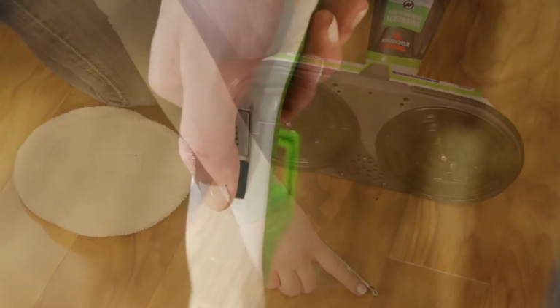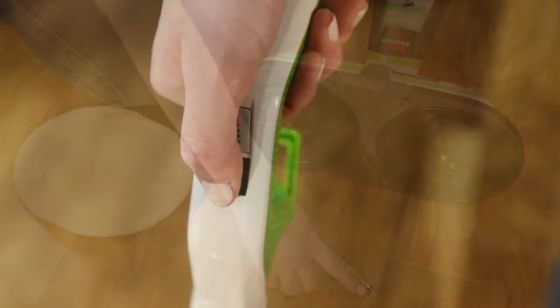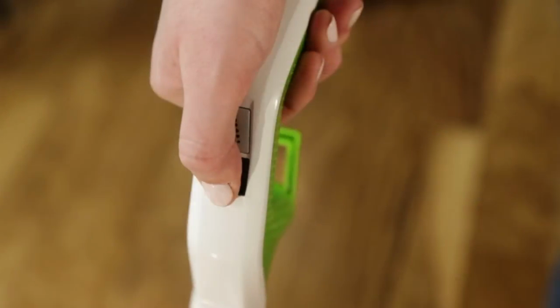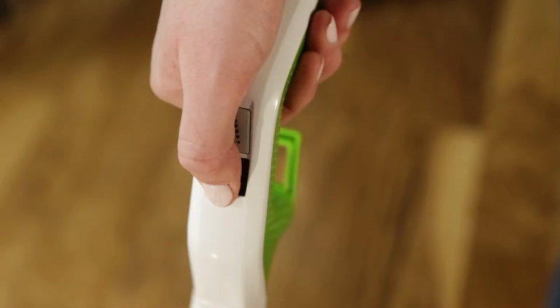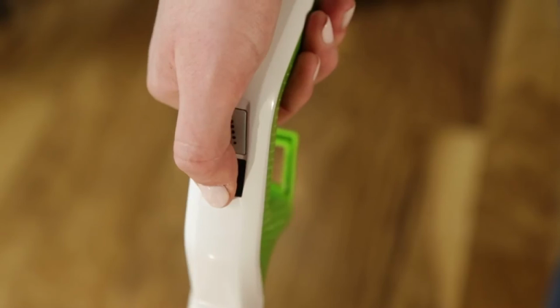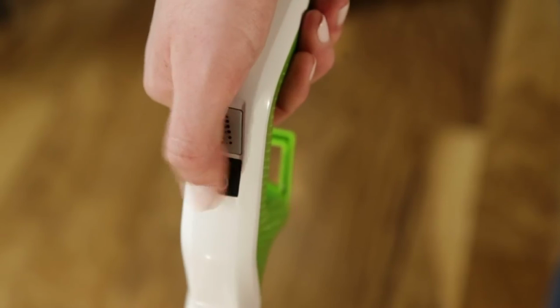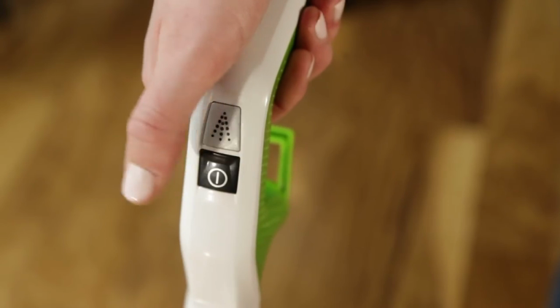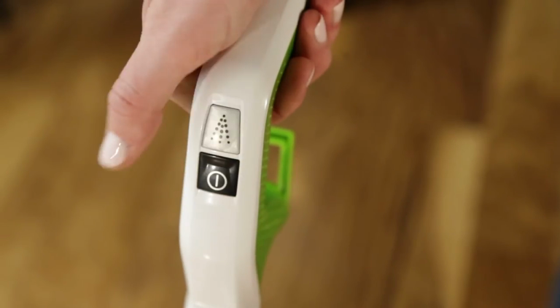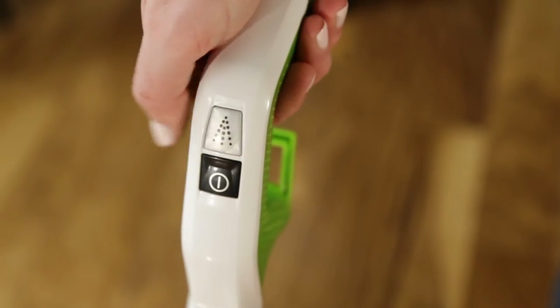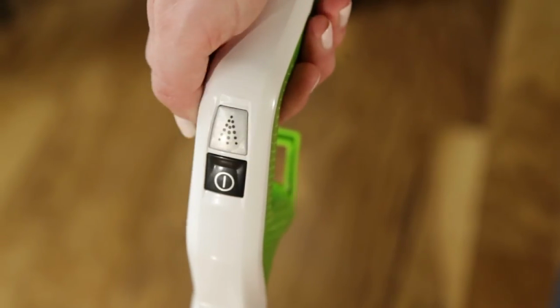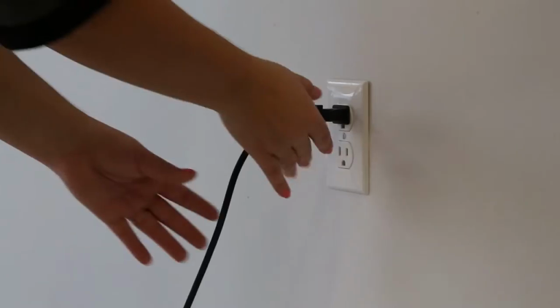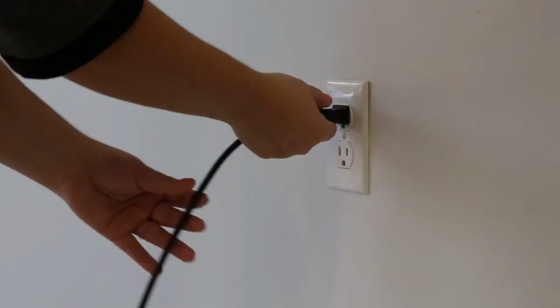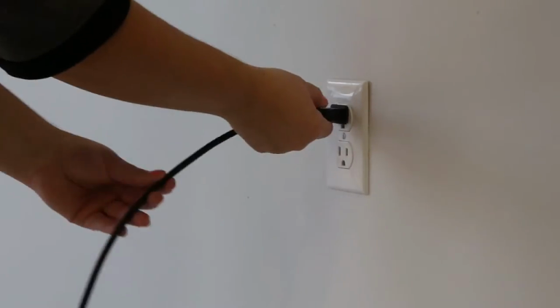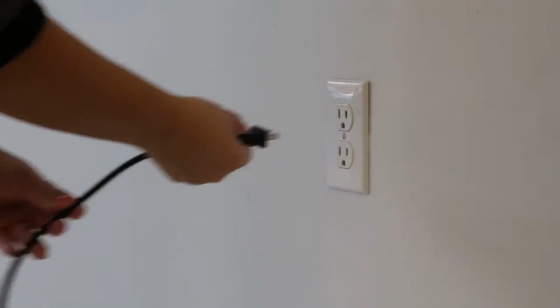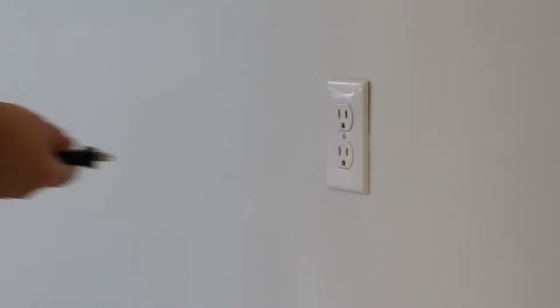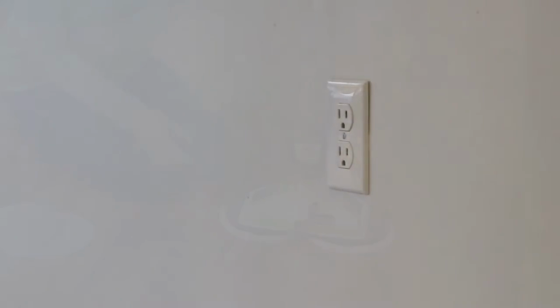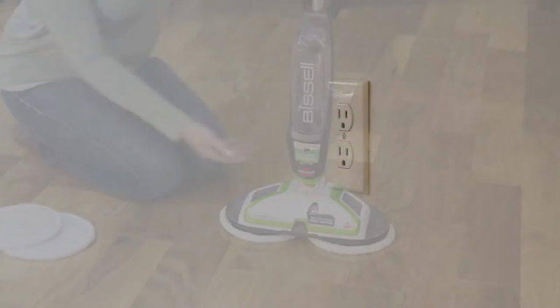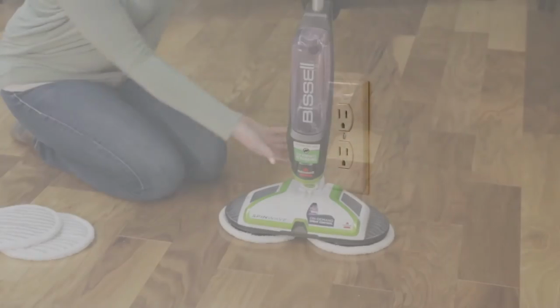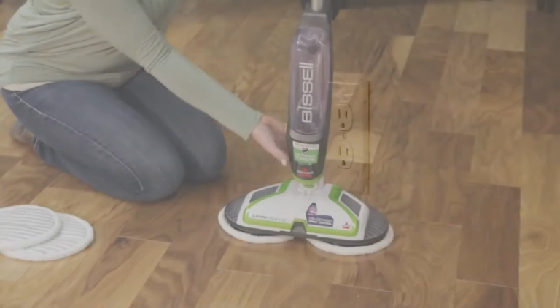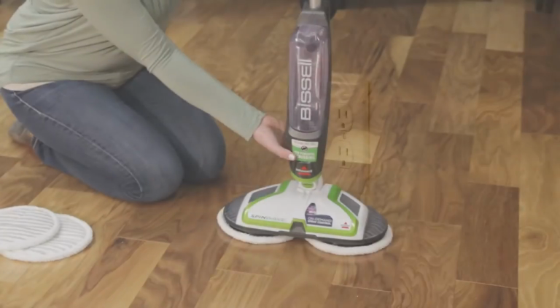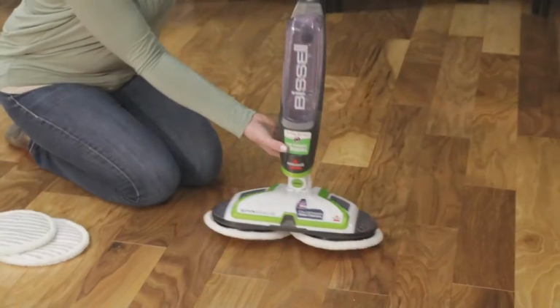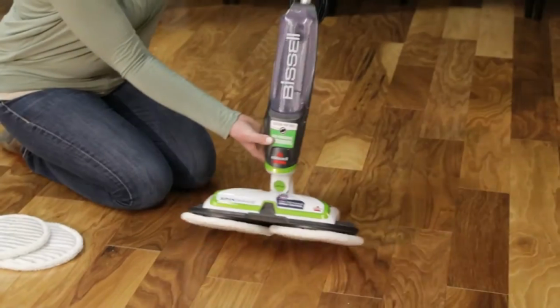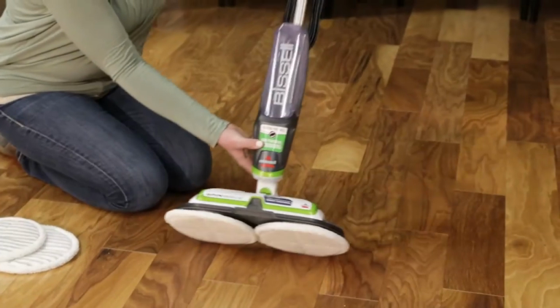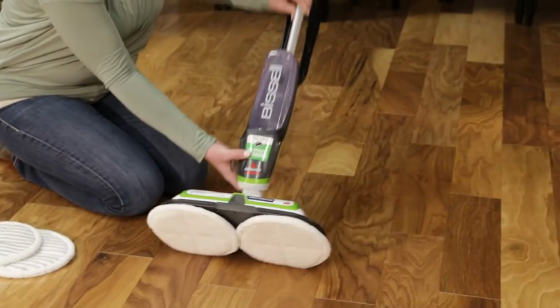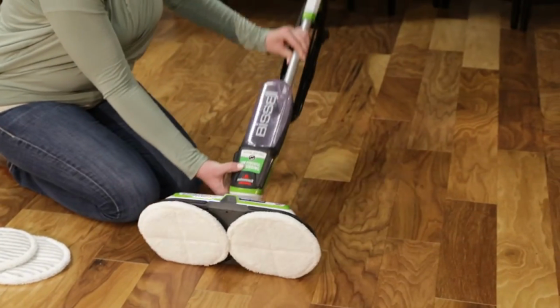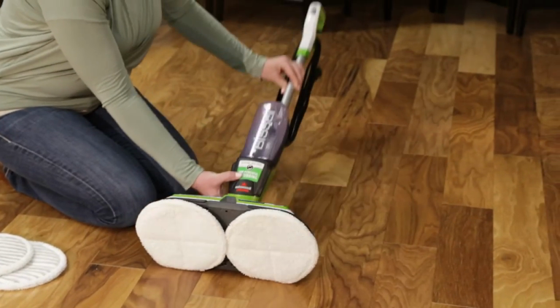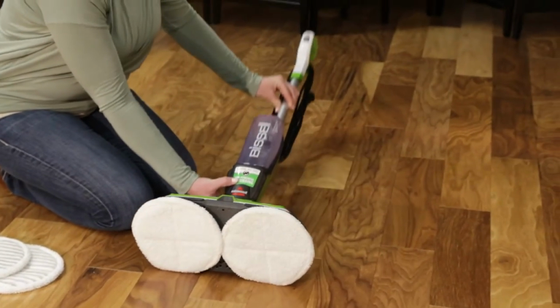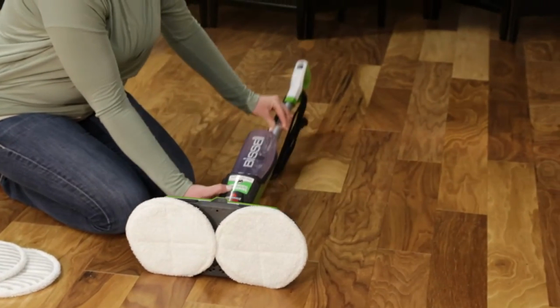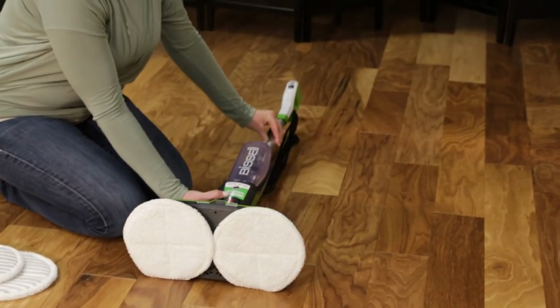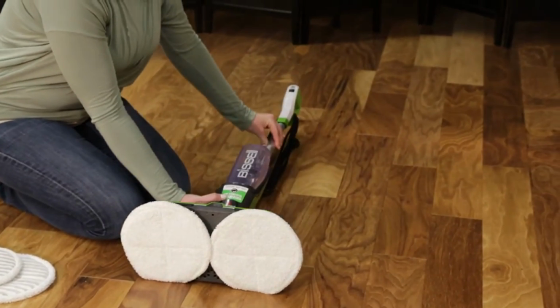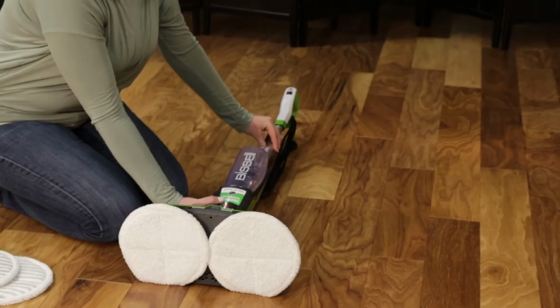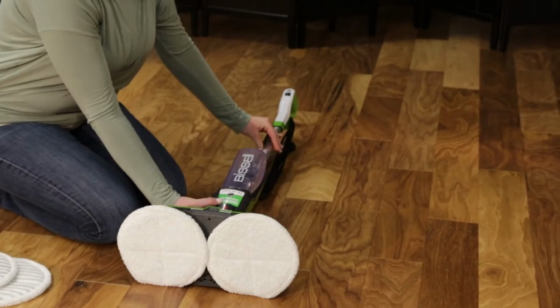Make sure your machine is turned off and unplugged. First, carefully lay the machine on its back.